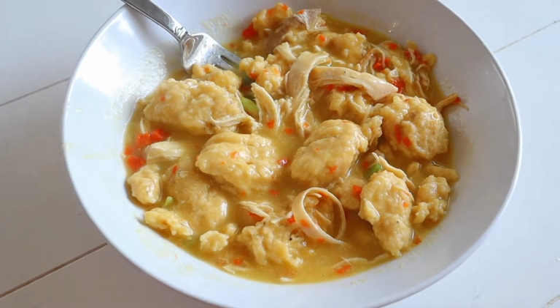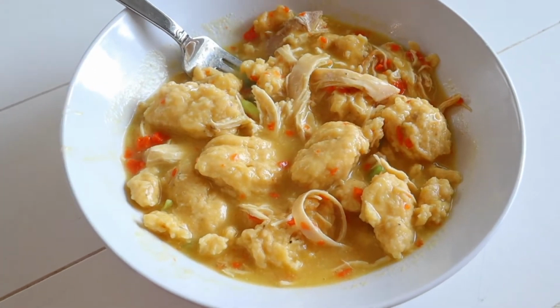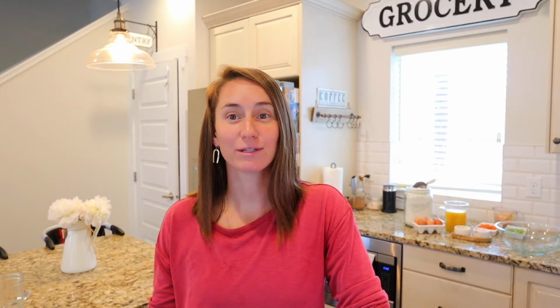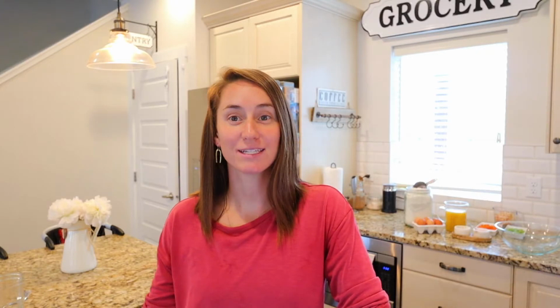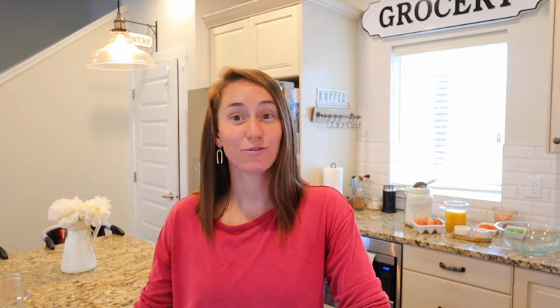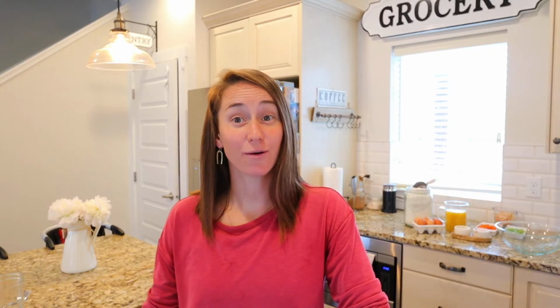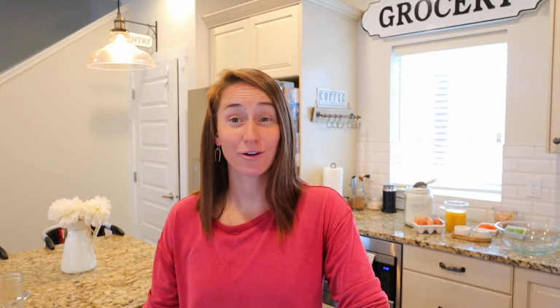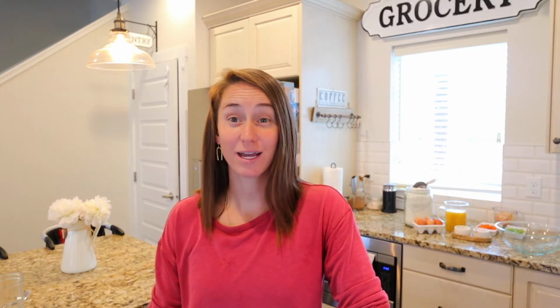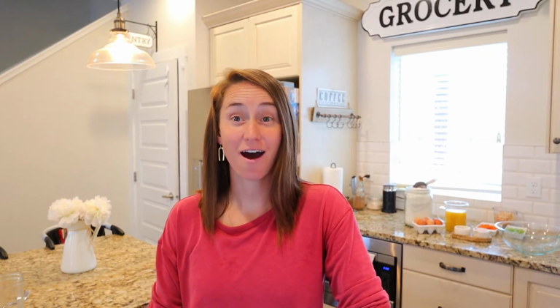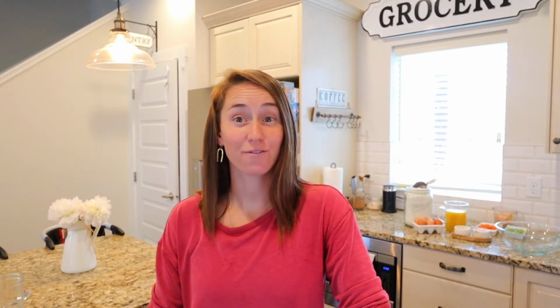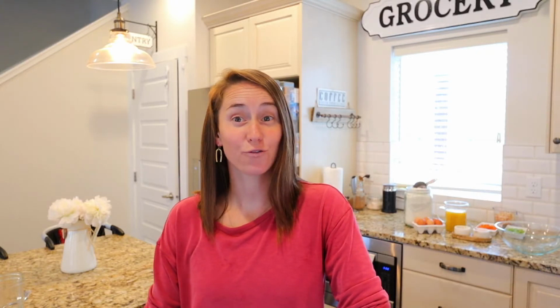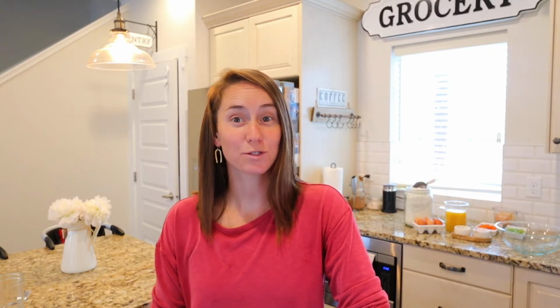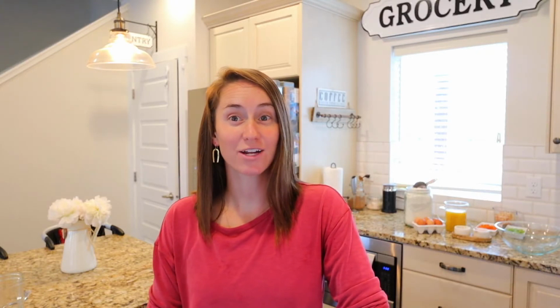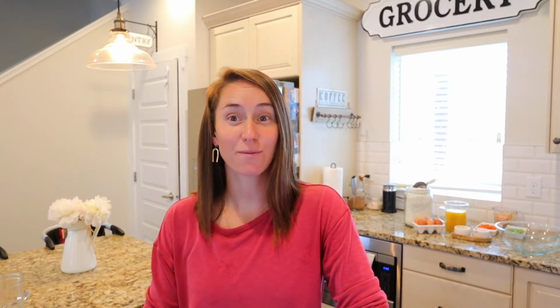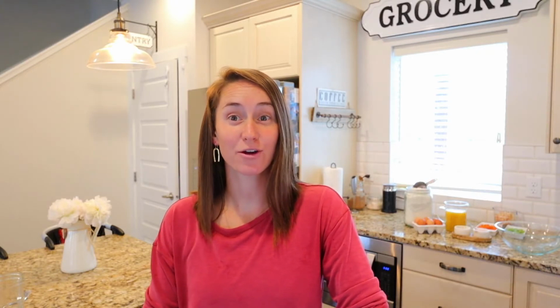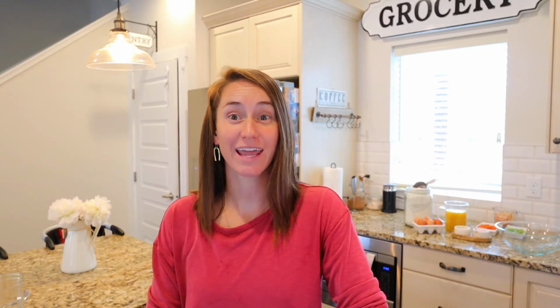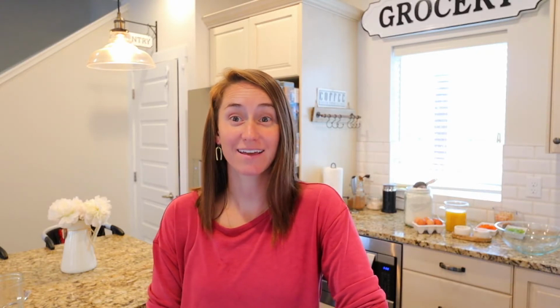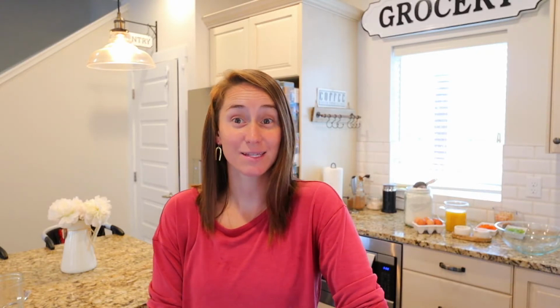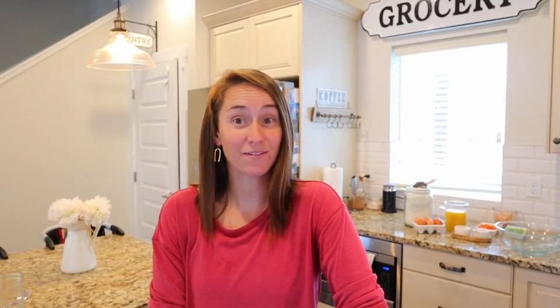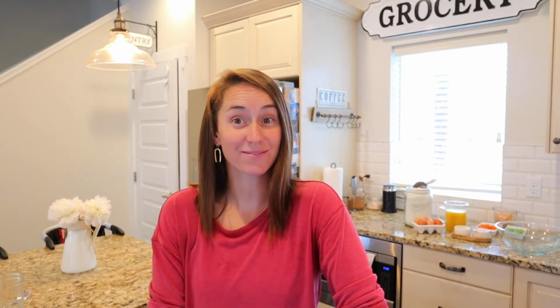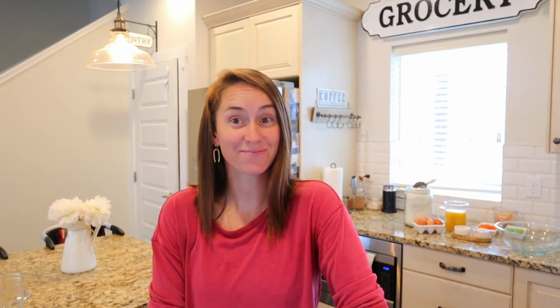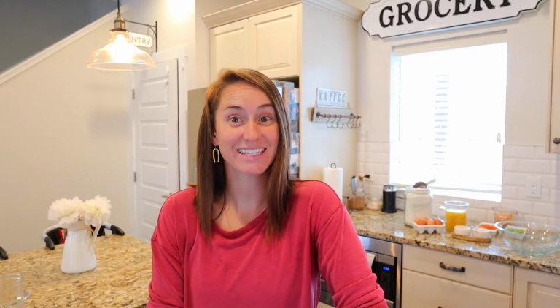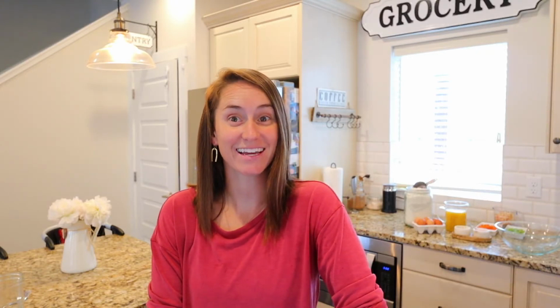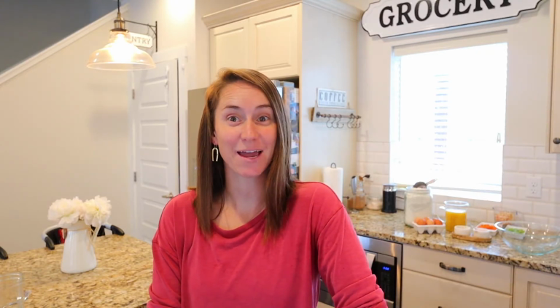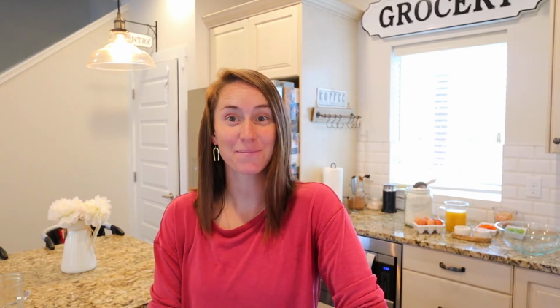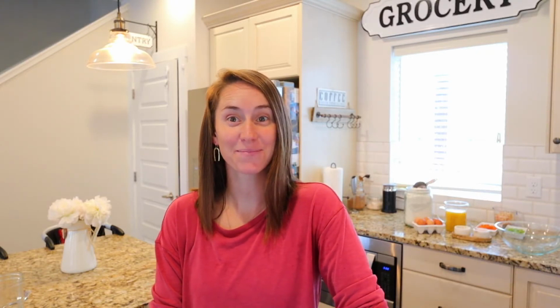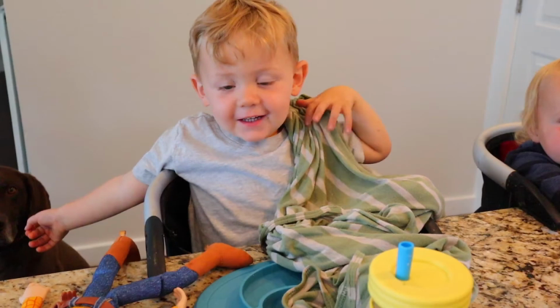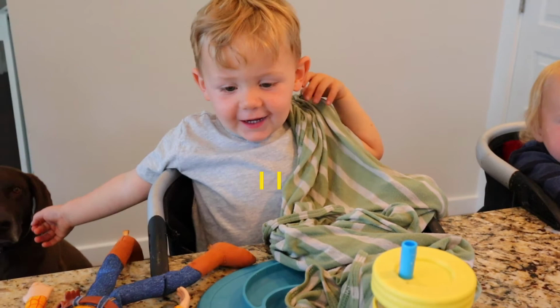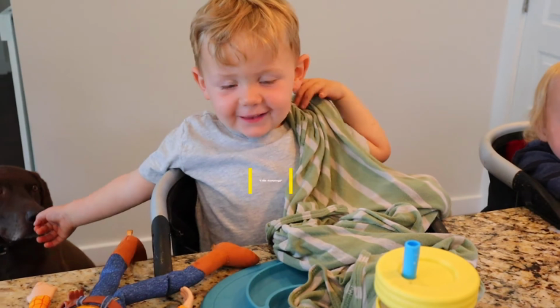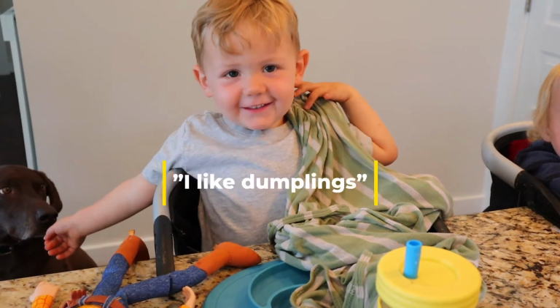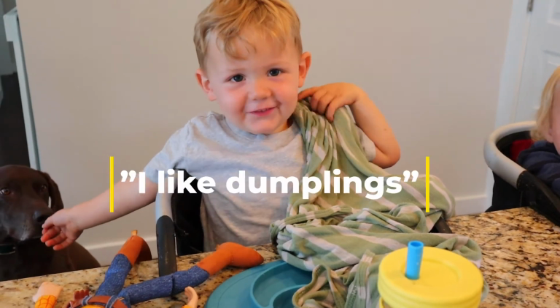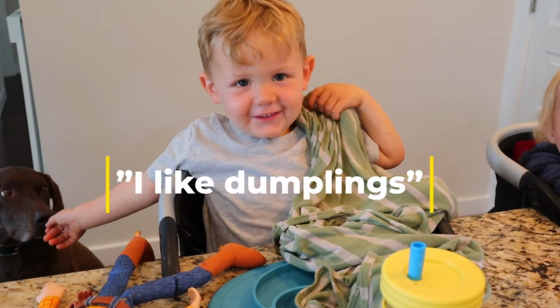I release a new video every week on food from scratch, motherhood, and simple living. See you next time. I like dumplings.